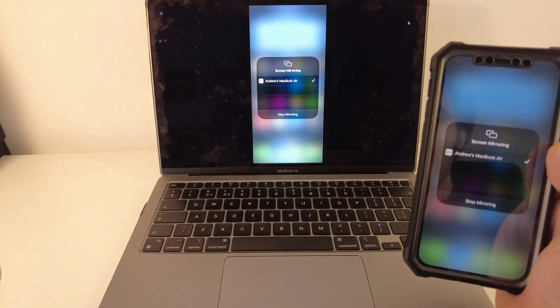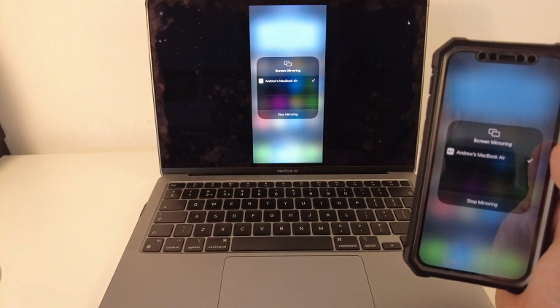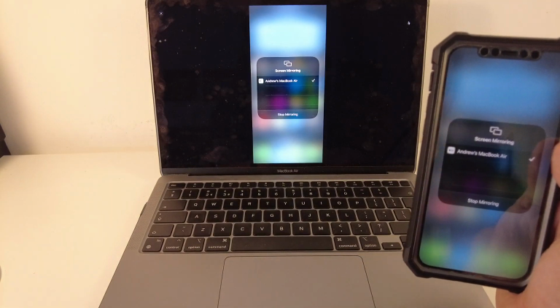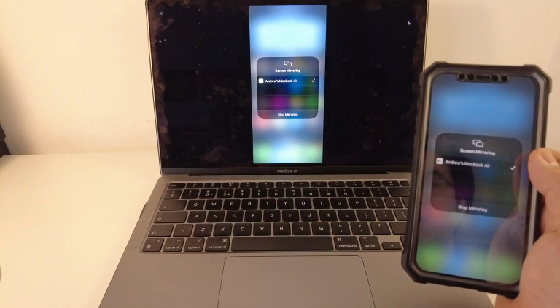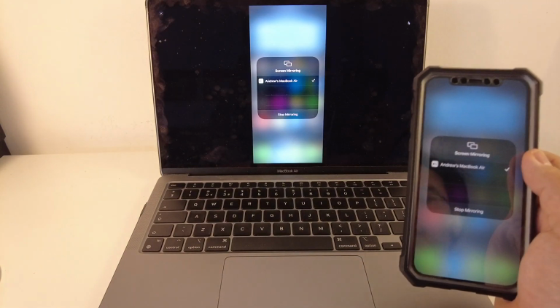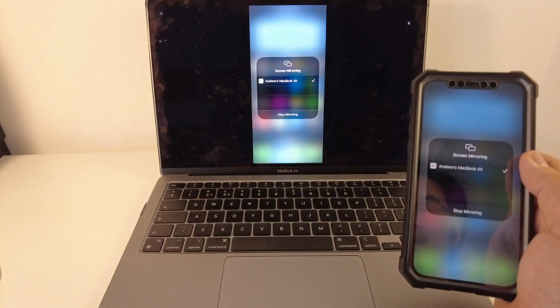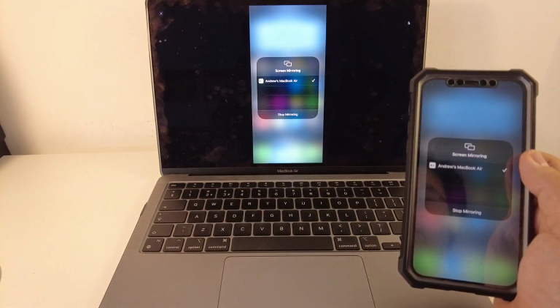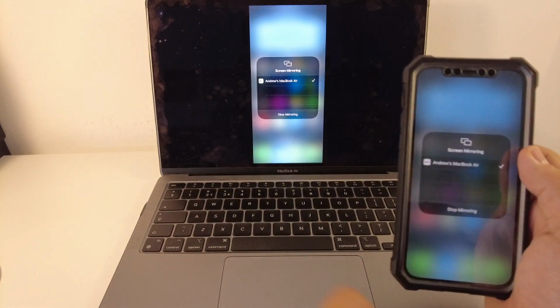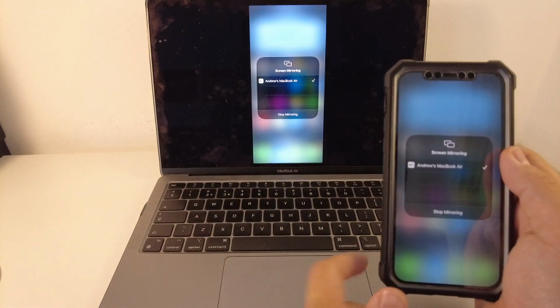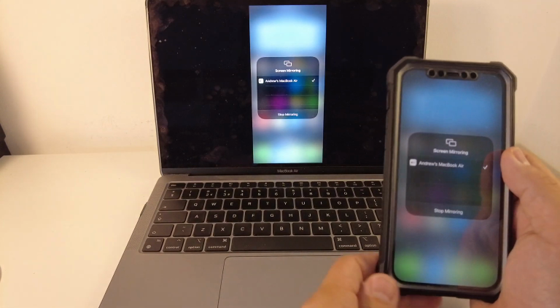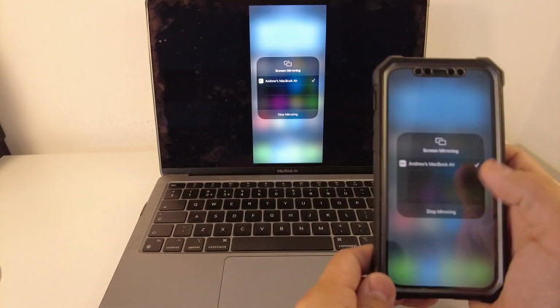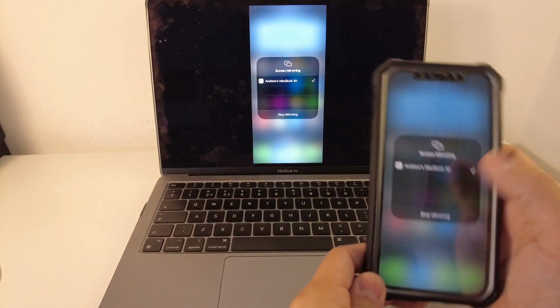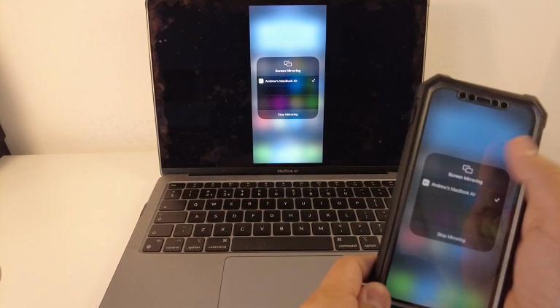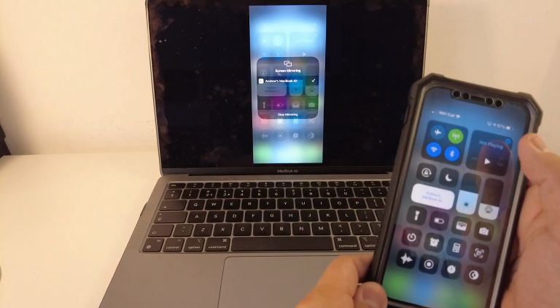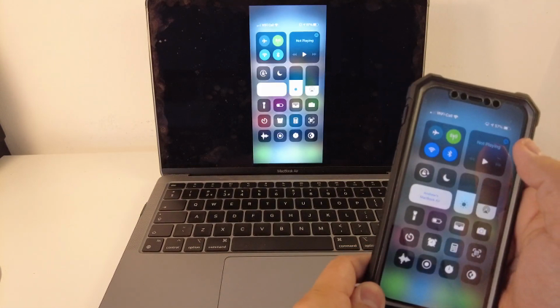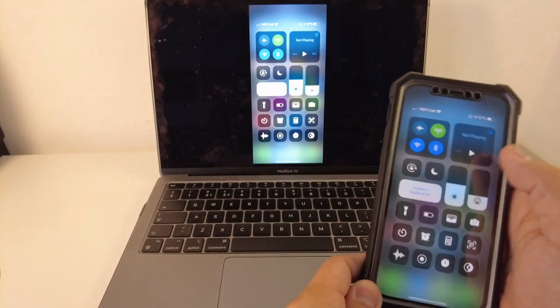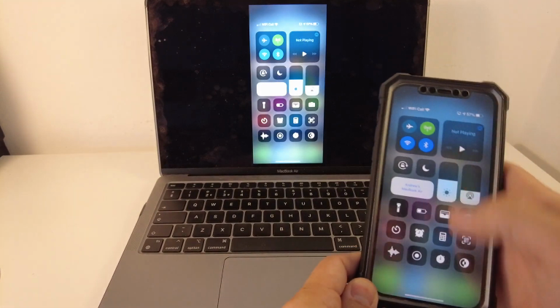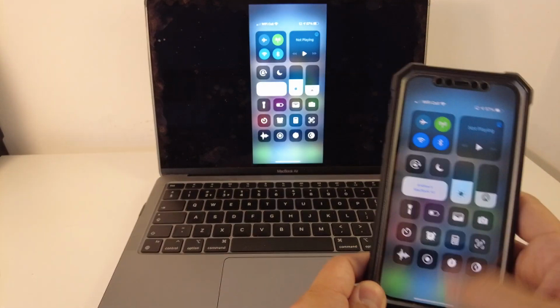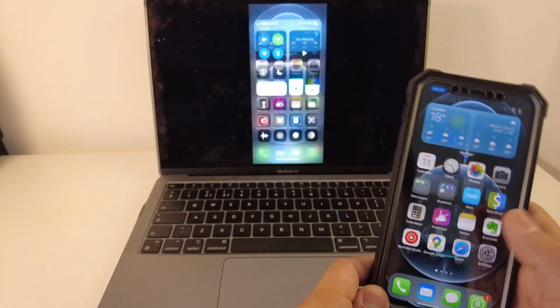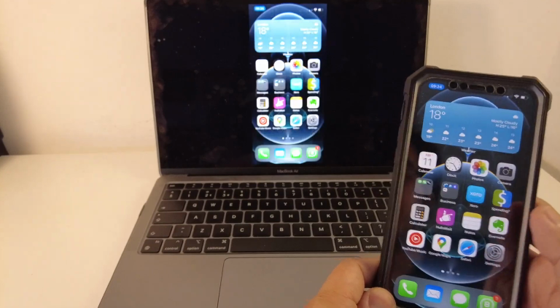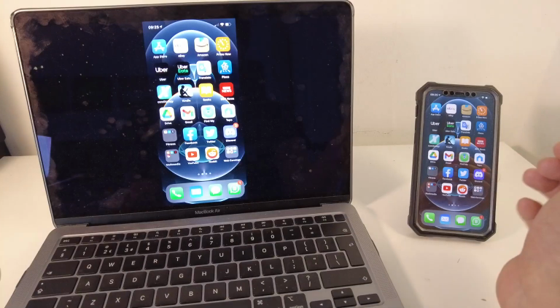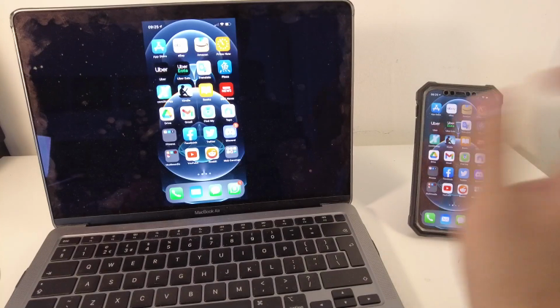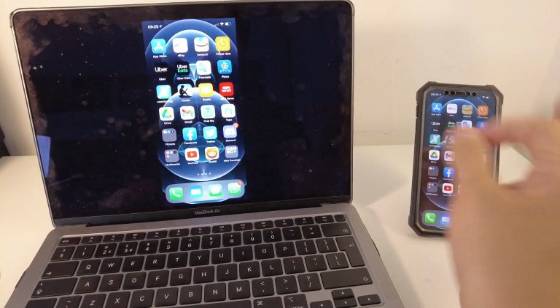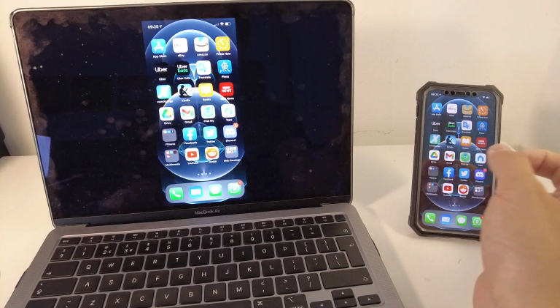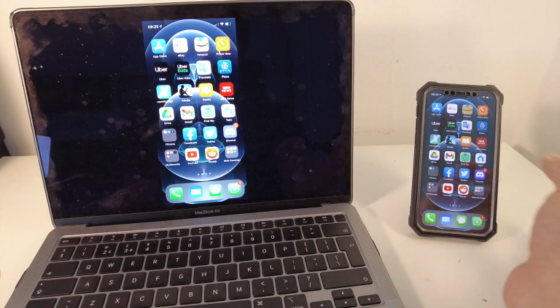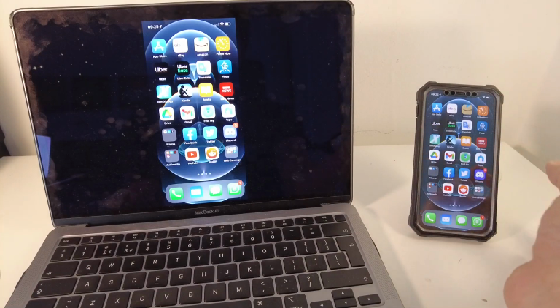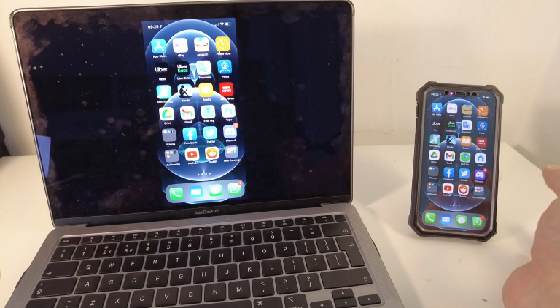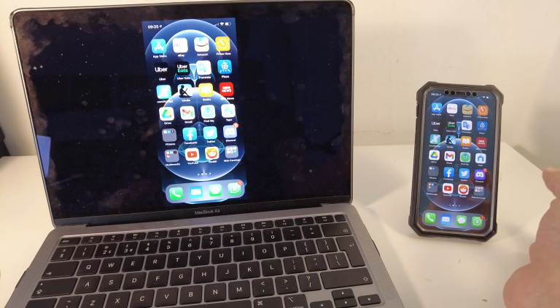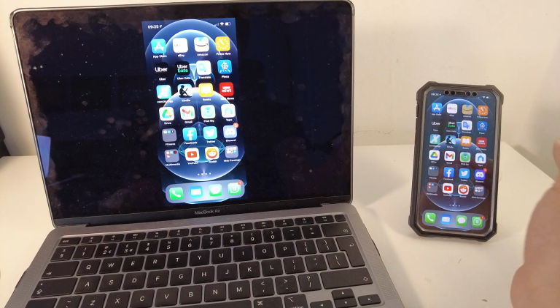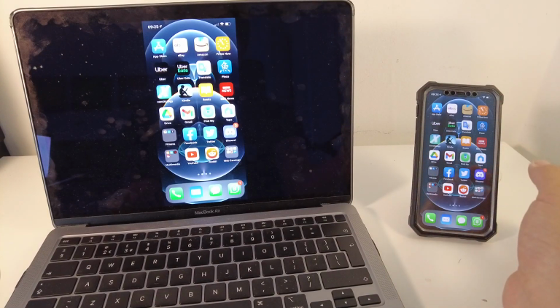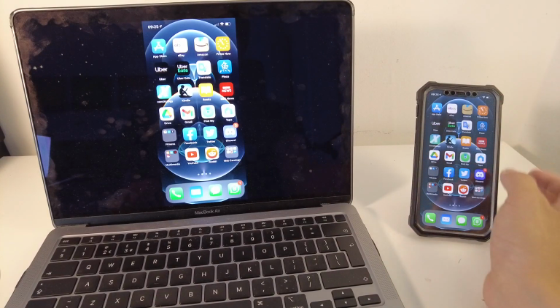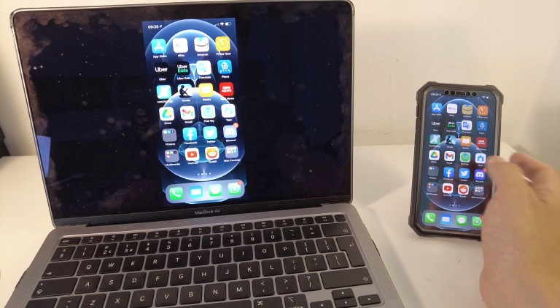I'm going to click Accept here and type in the code that comes up and press OK. And now my computer is mirroring my phone completely. This has some interesting implications for gaming as well.